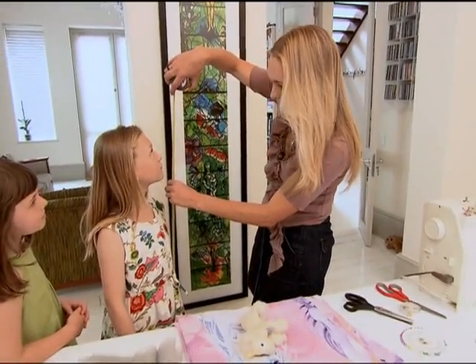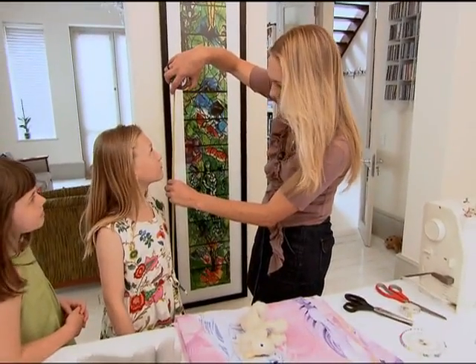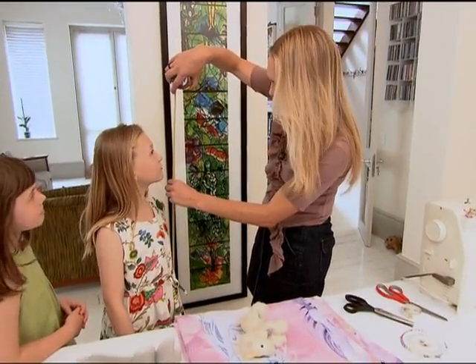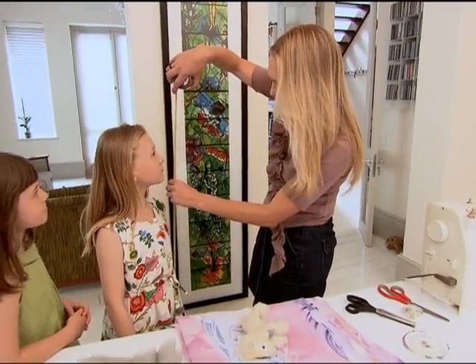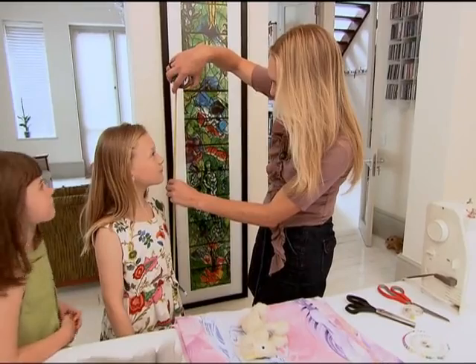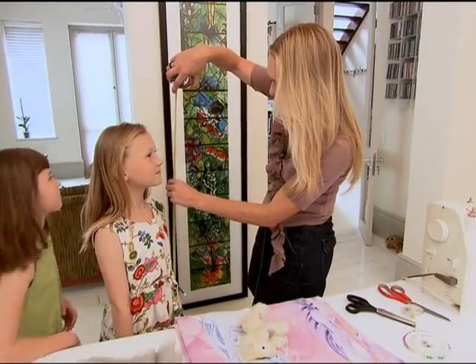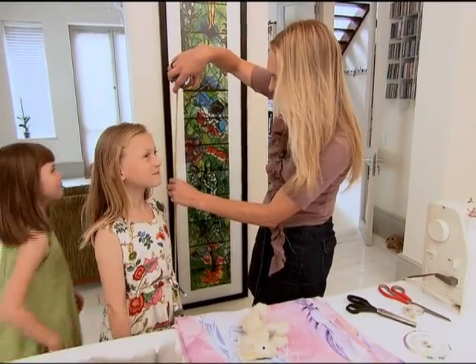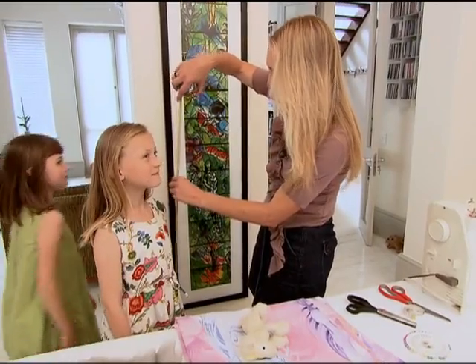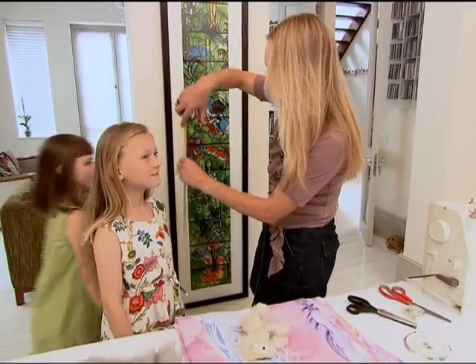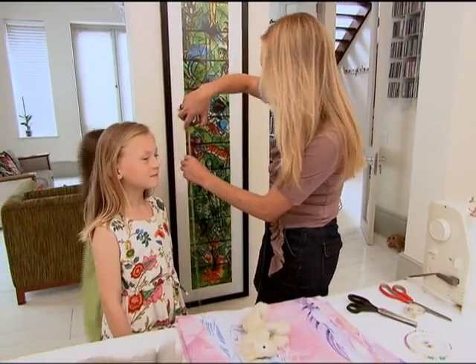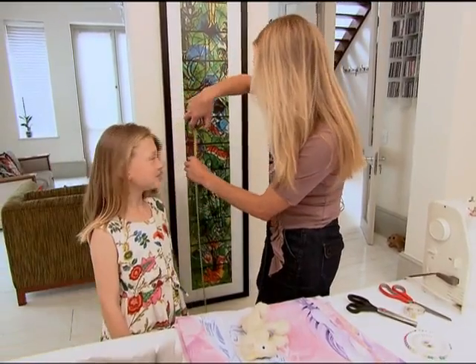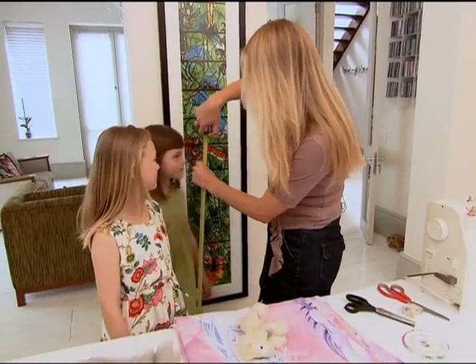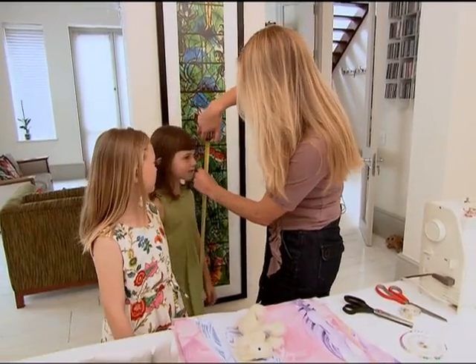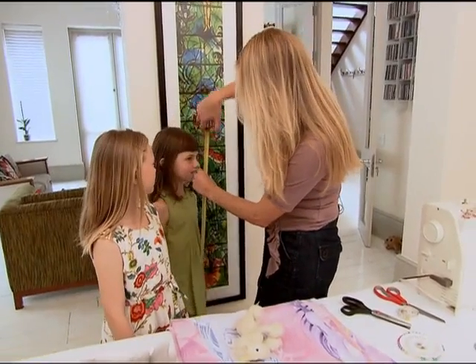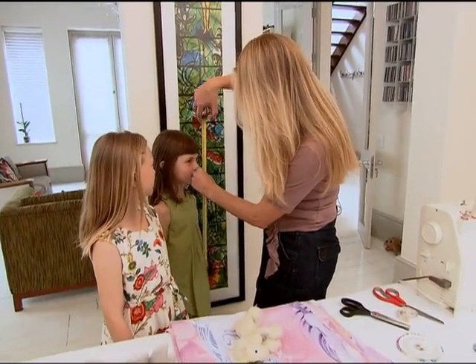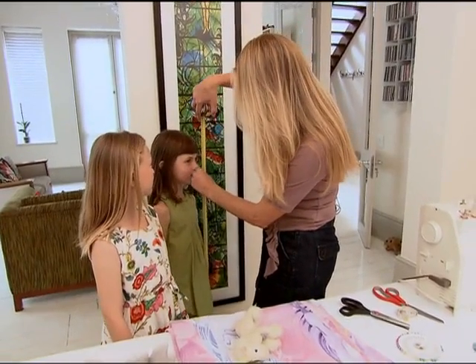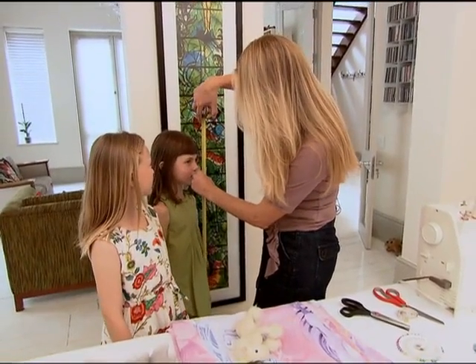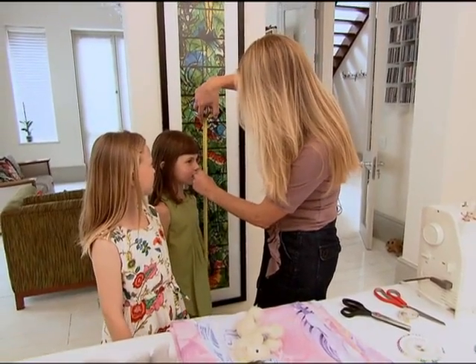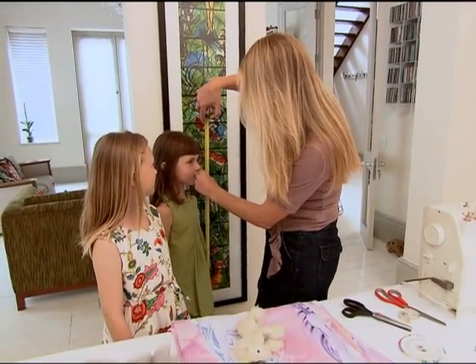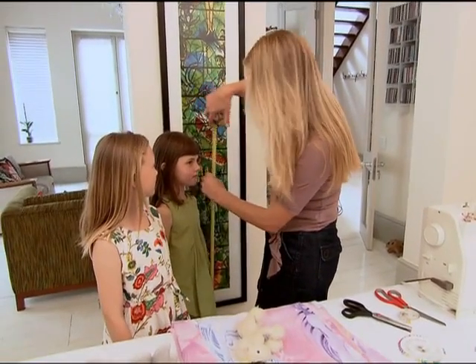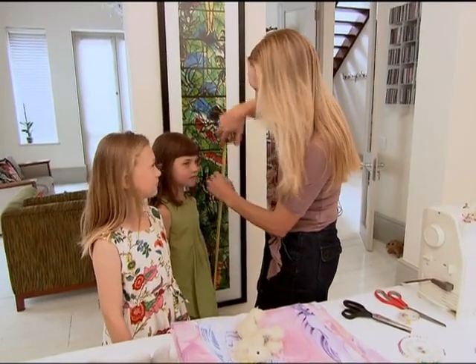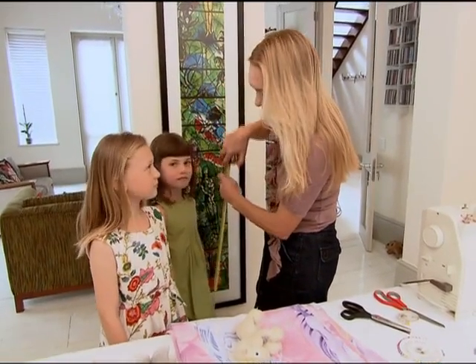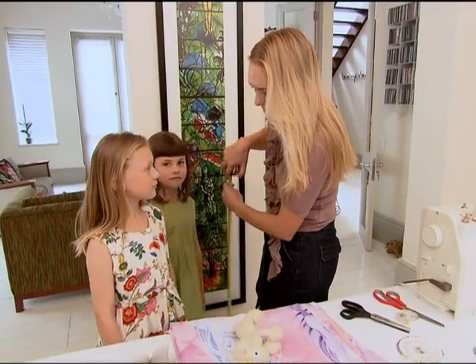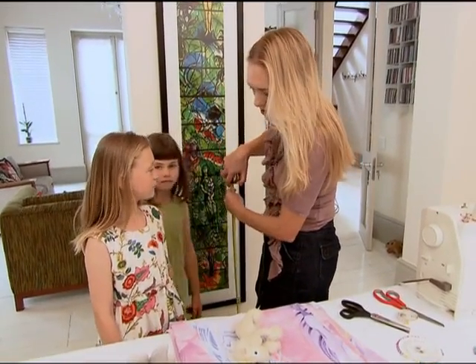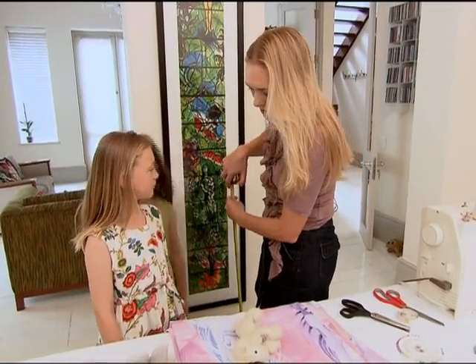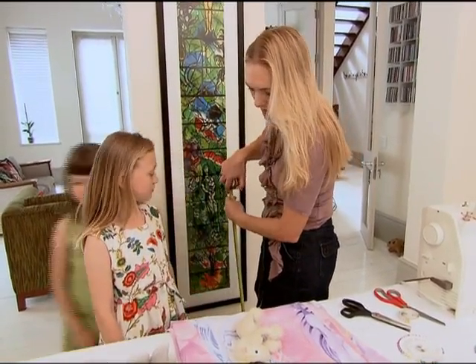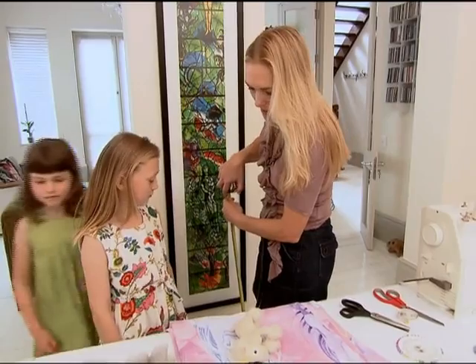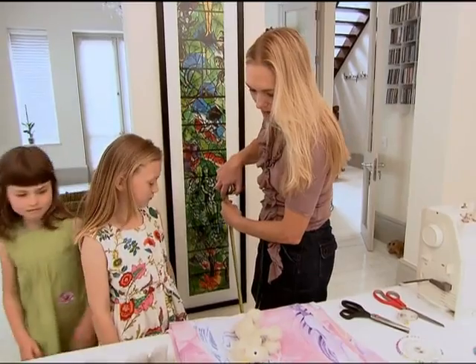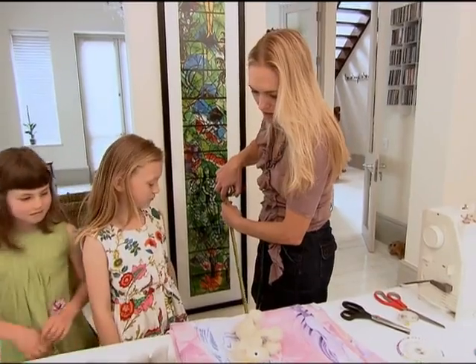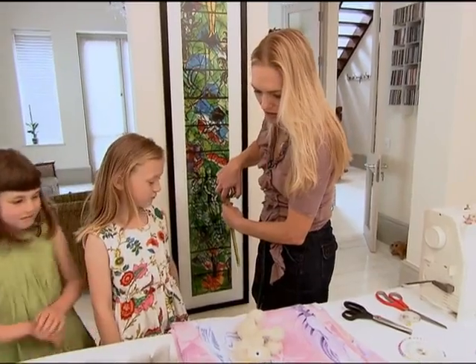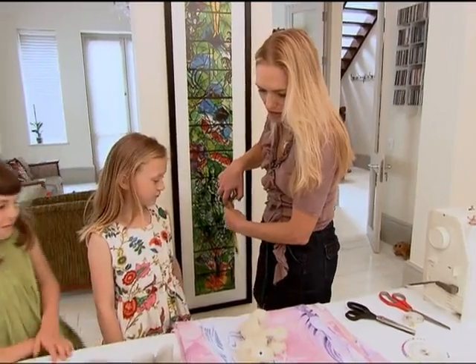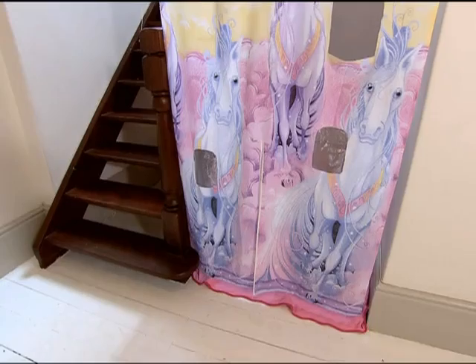Look at you - one meter three. And Ella? Okay, so we need a window that you can peek out that's not too high.